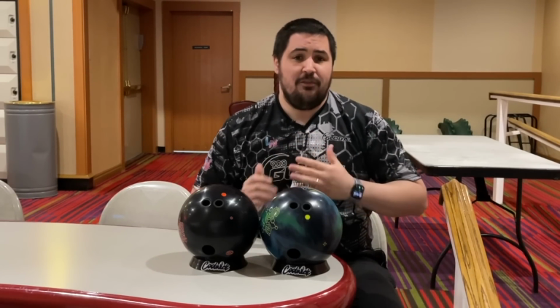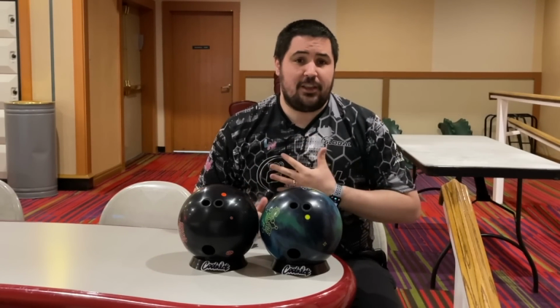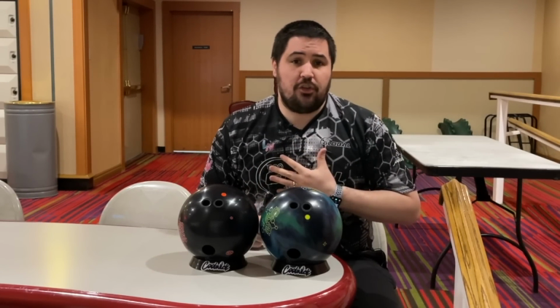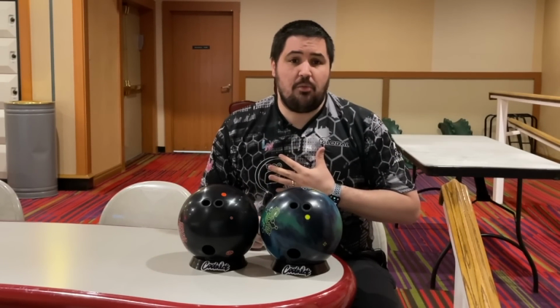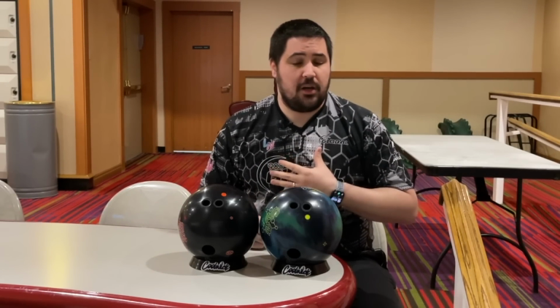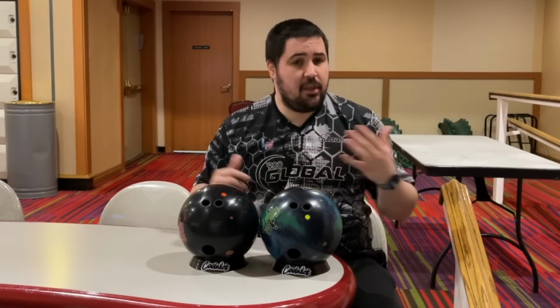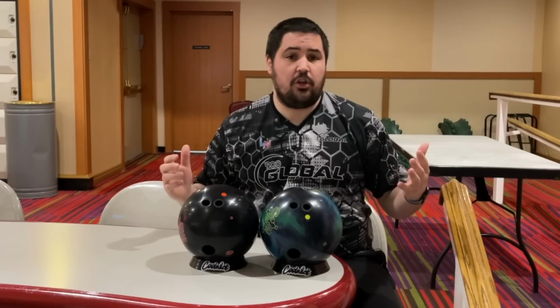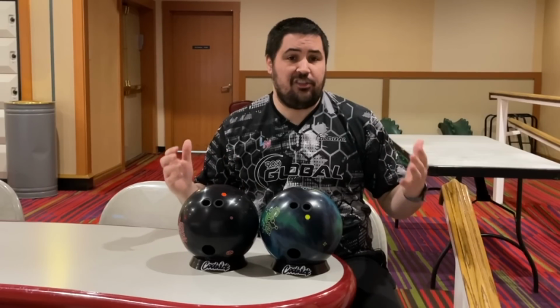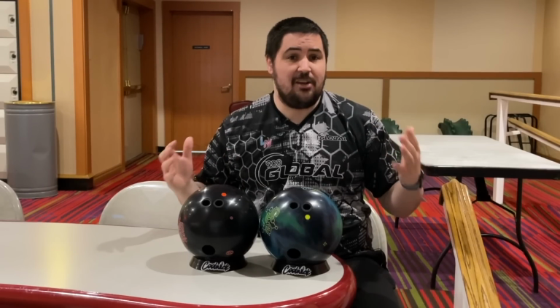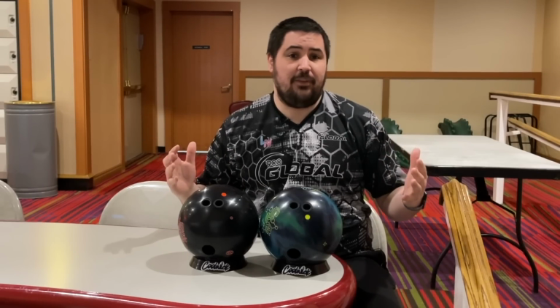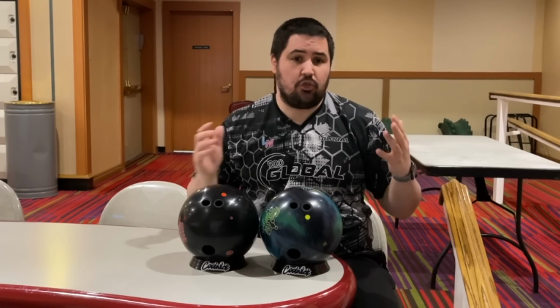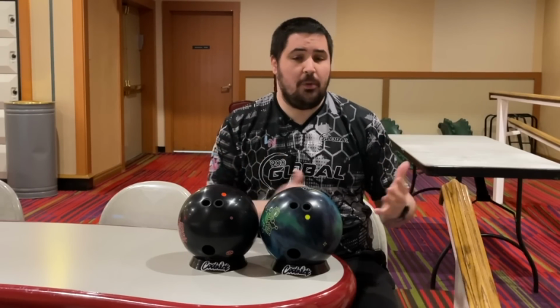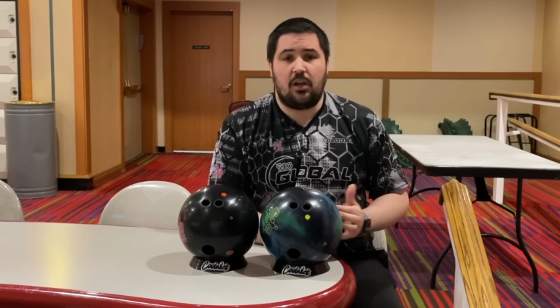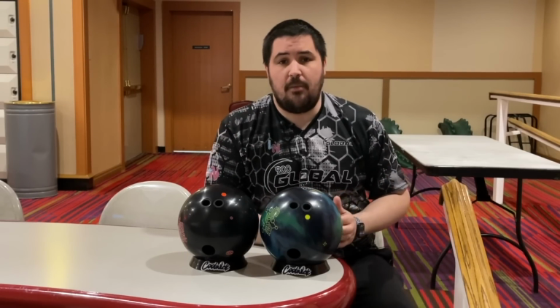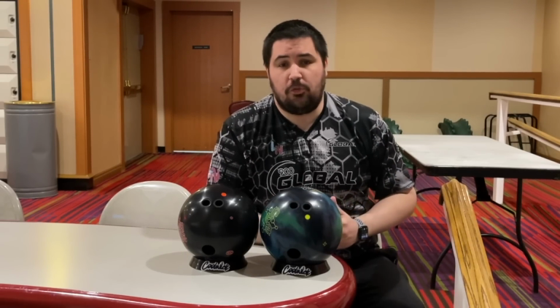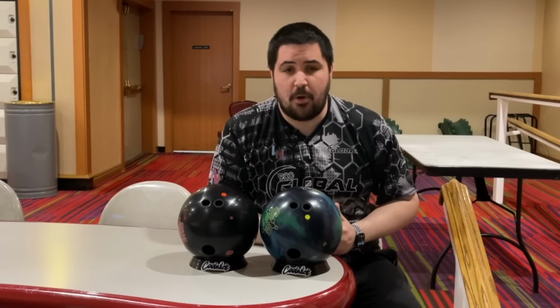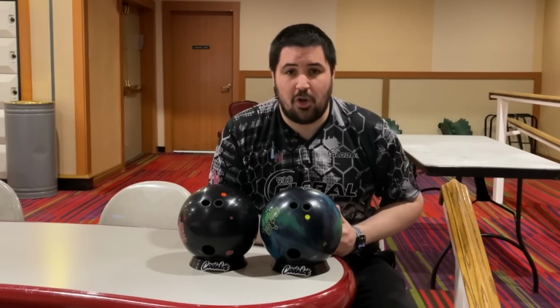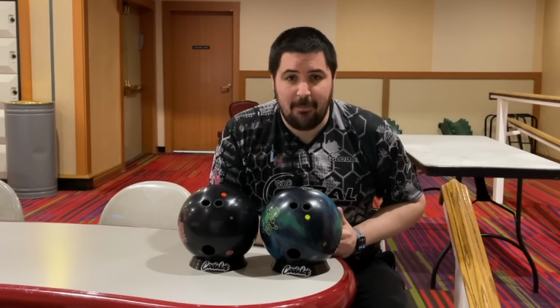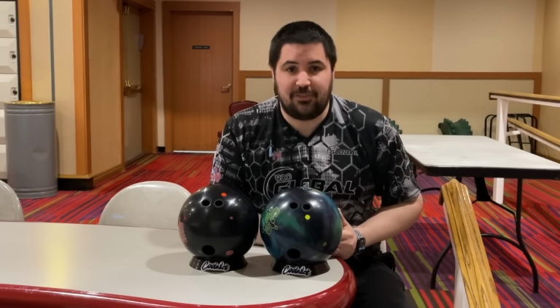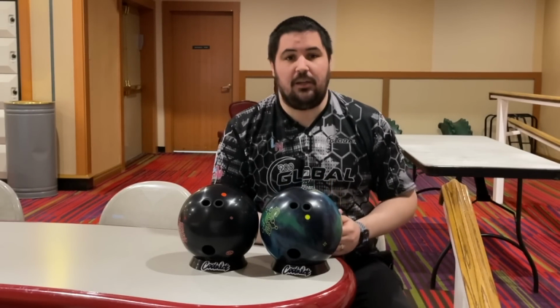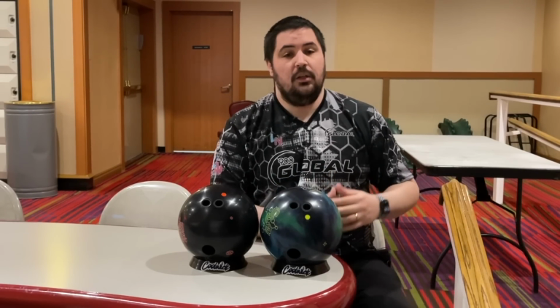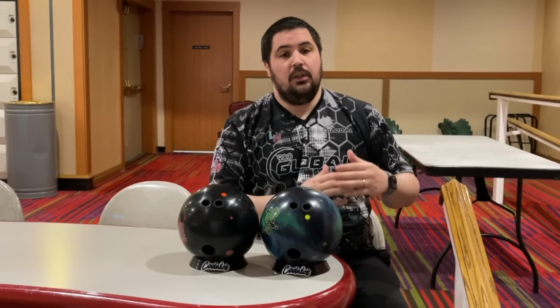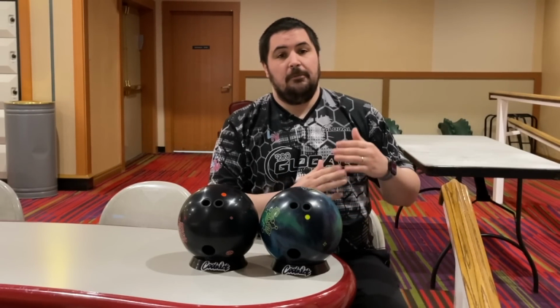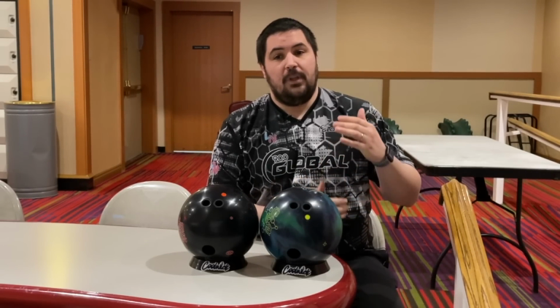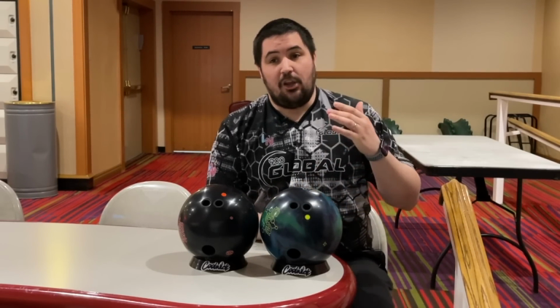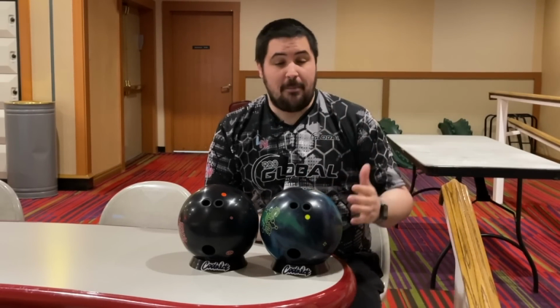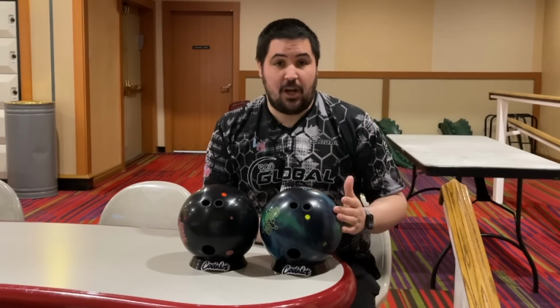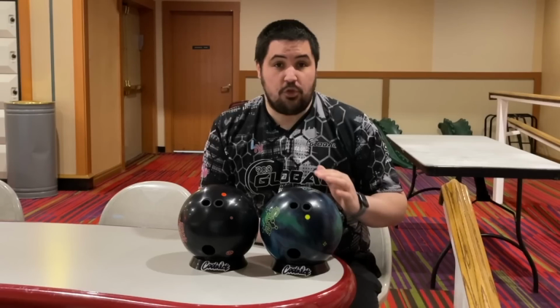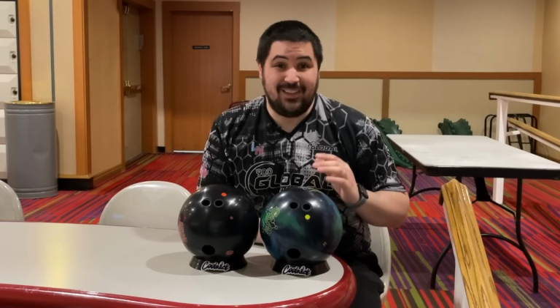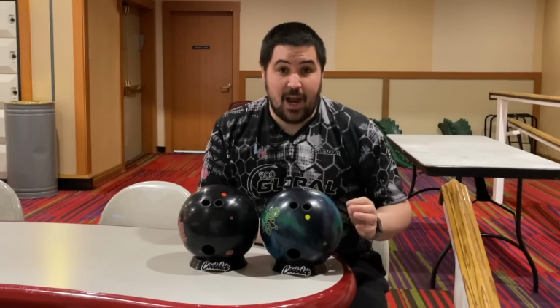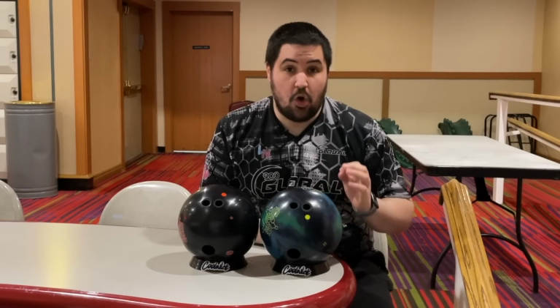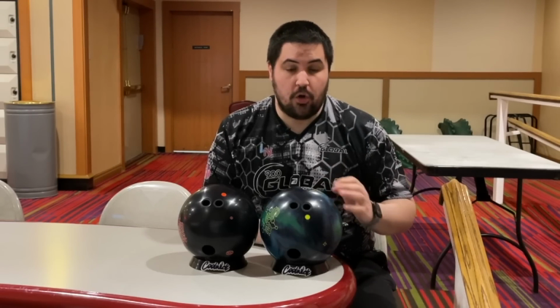If you like the jersey I'm wearing or any of the jerseys in any of my videos, coolwick.com — use my promo code NAPOLIS10 to get 10% off your entire order.